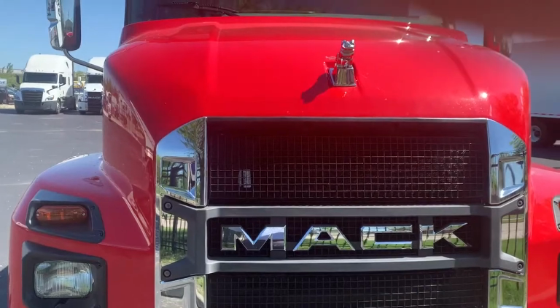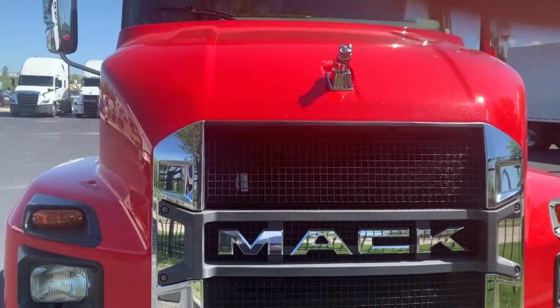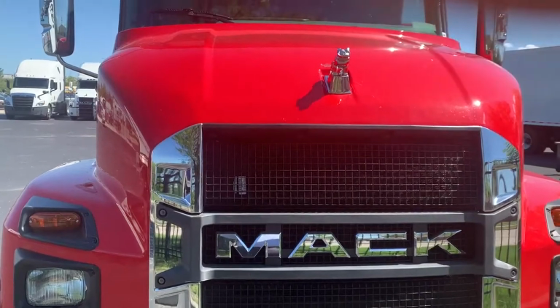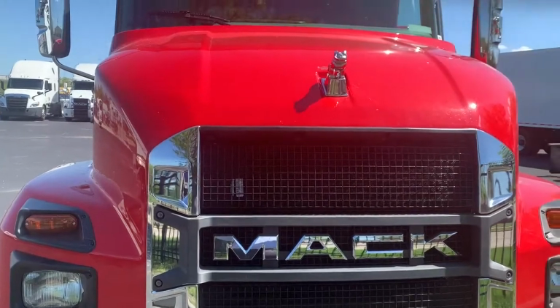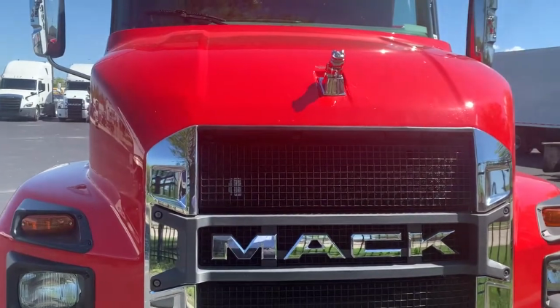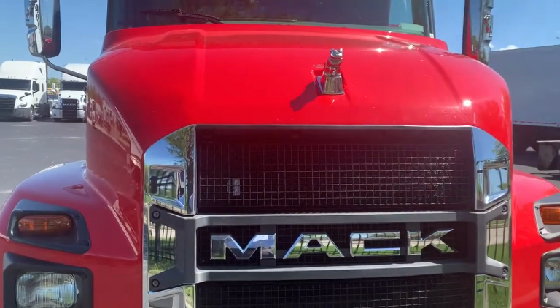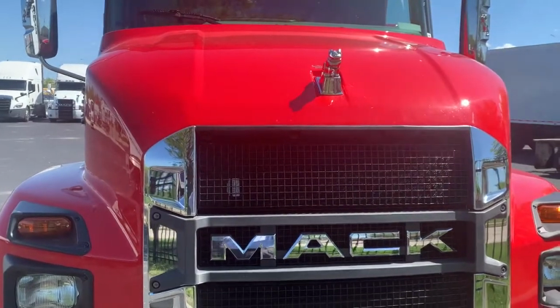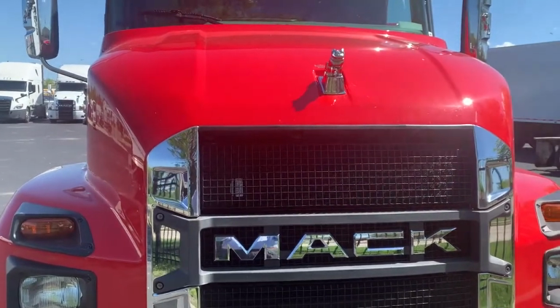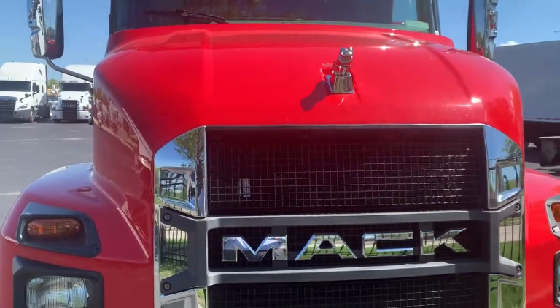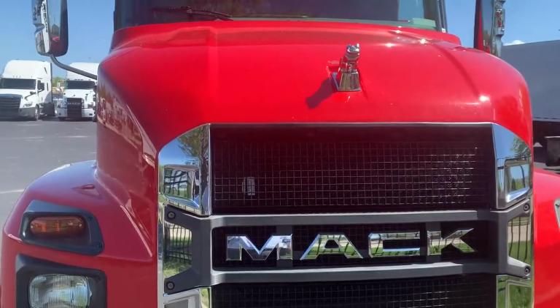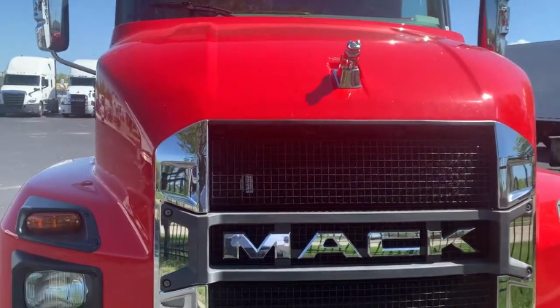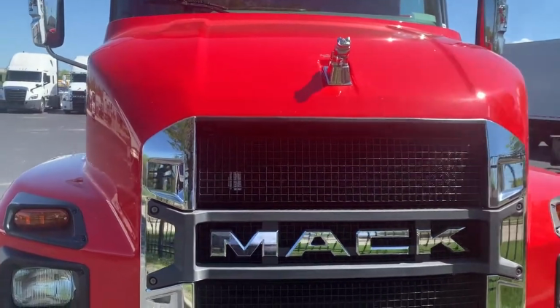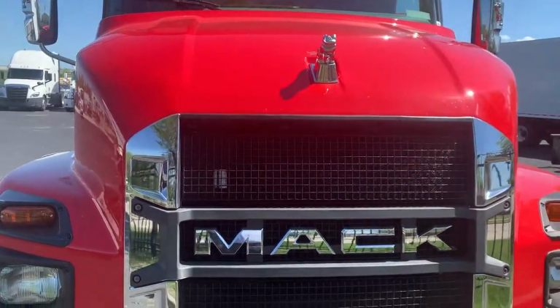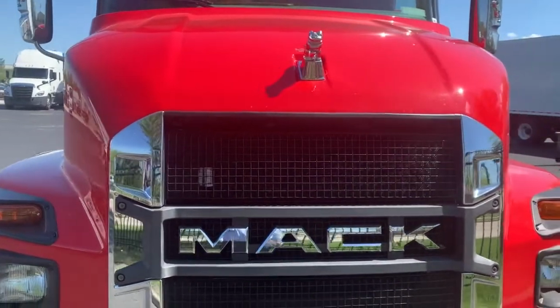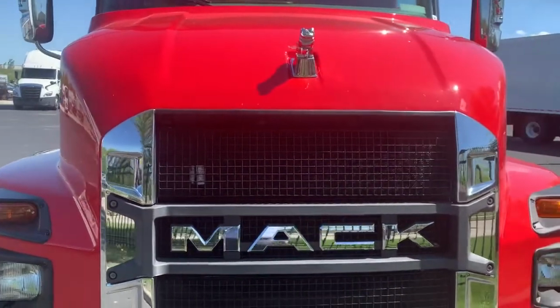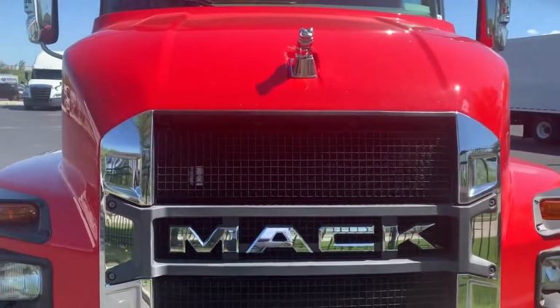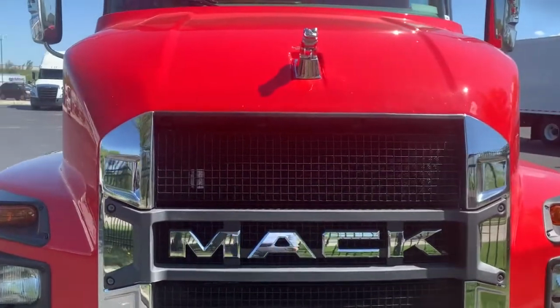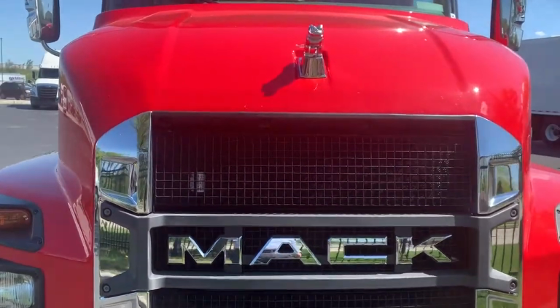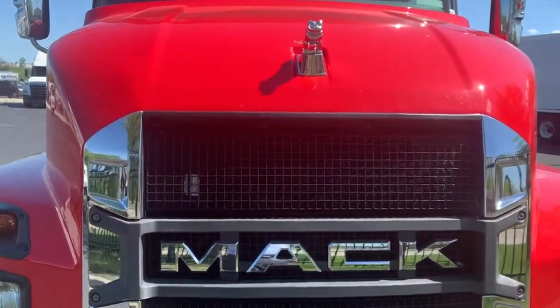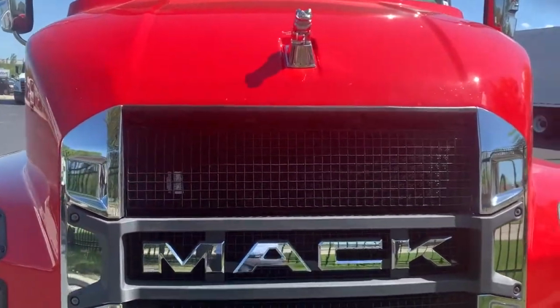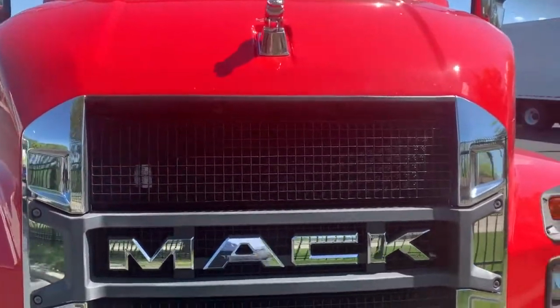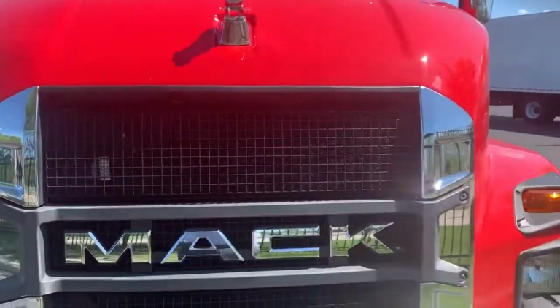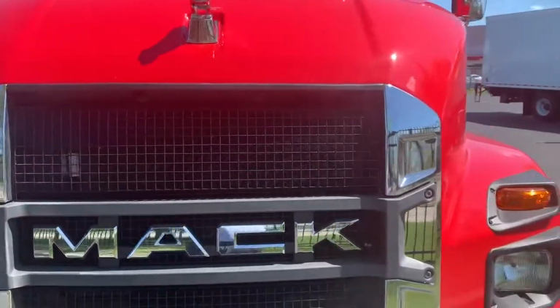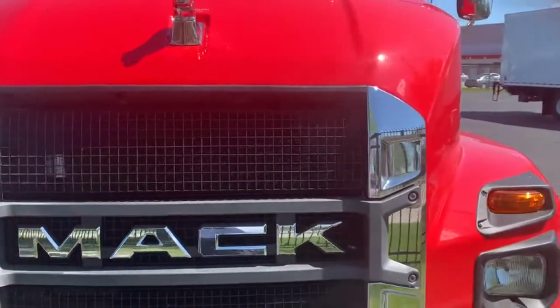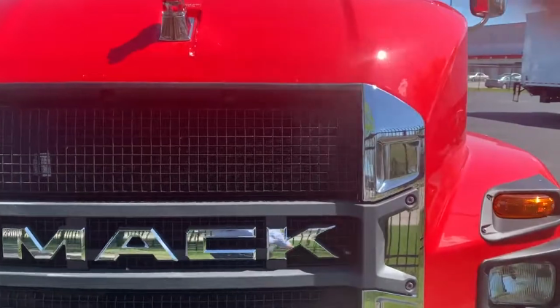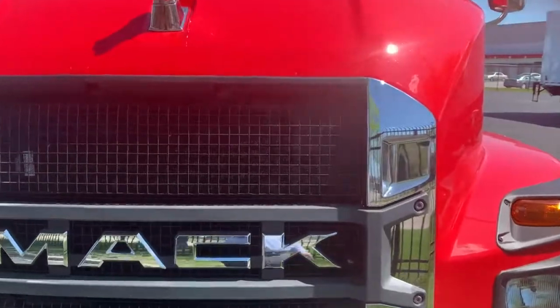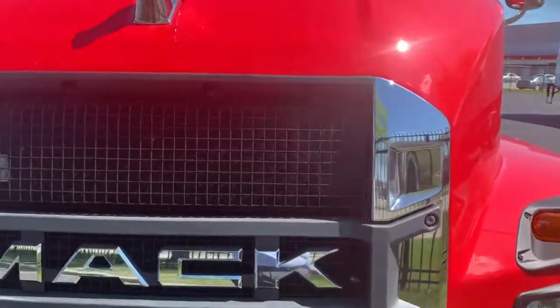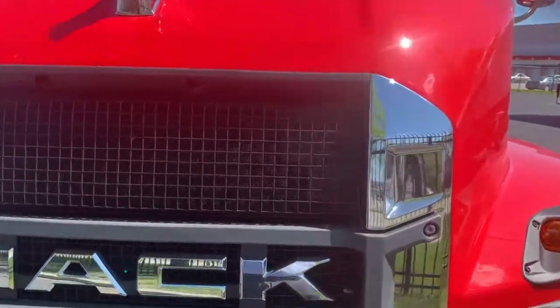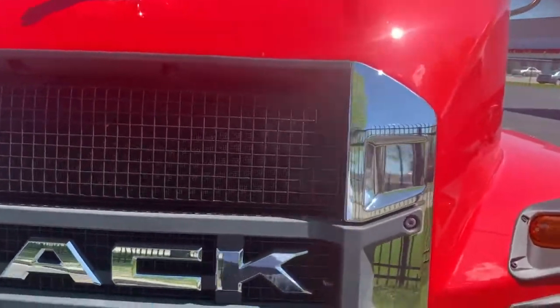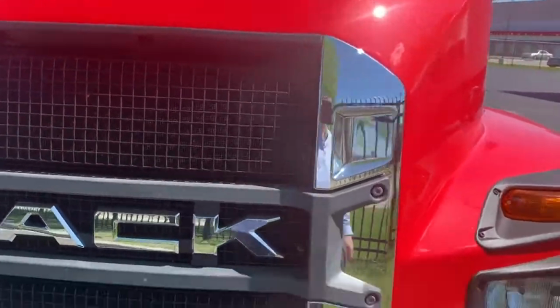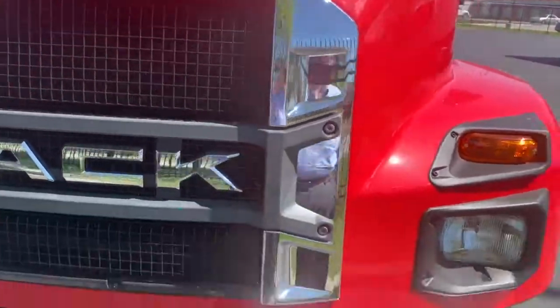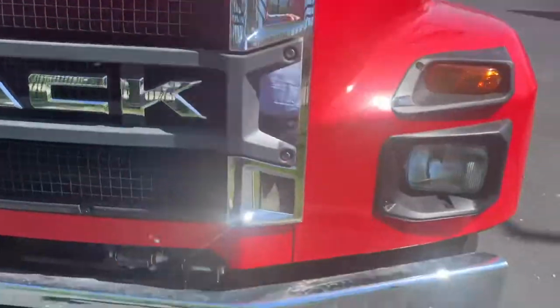Looky, looky, looky! Hey, got a Mac MD7 today to talk about. So let's get right to it.